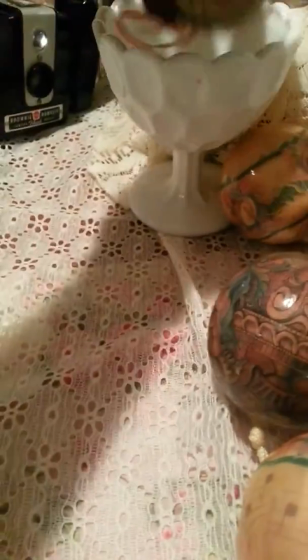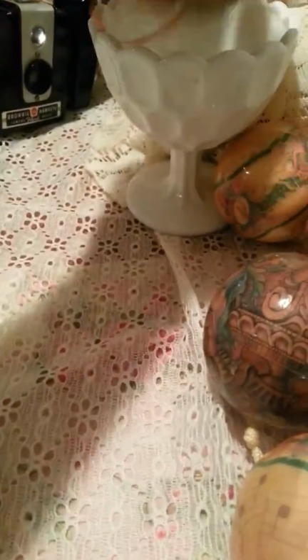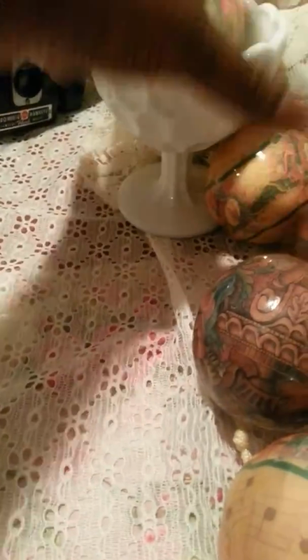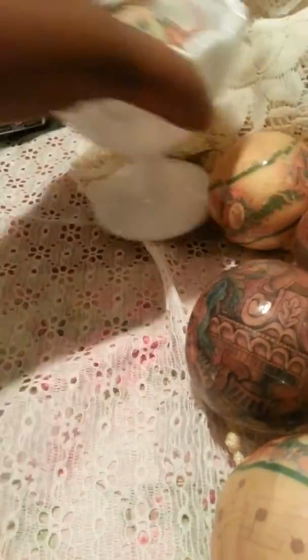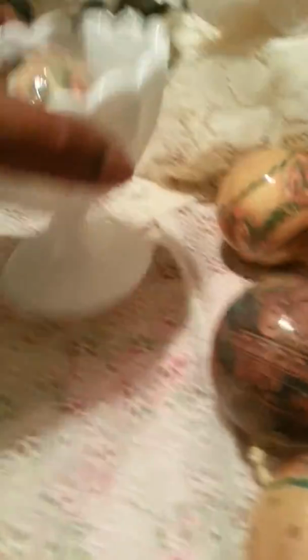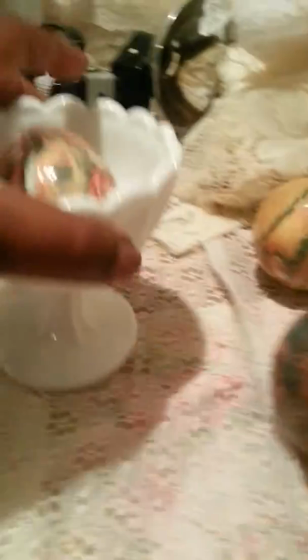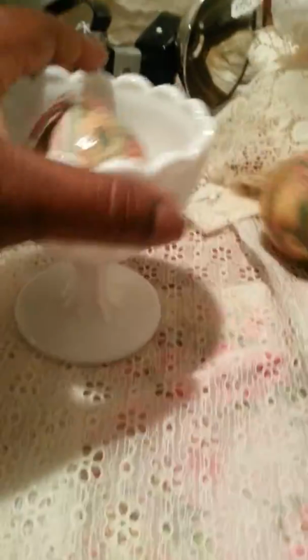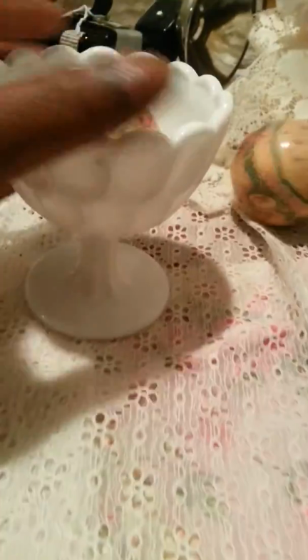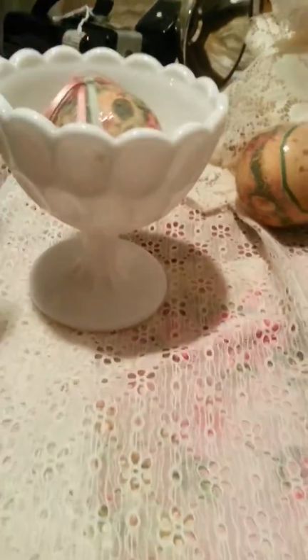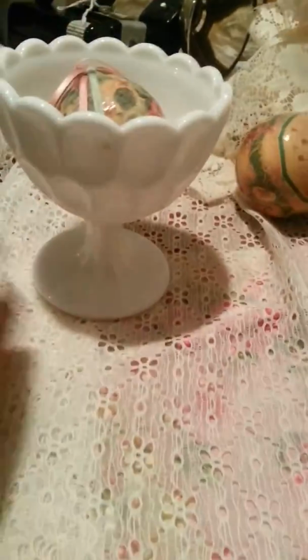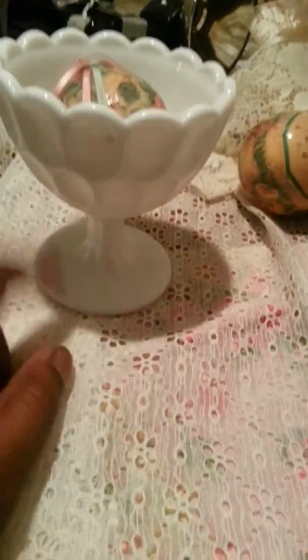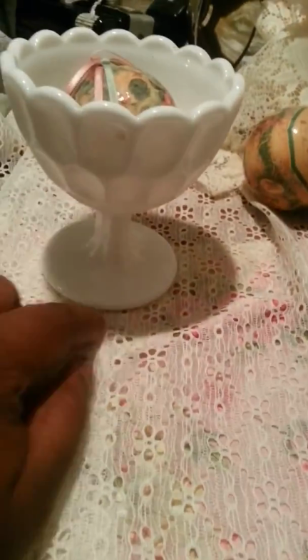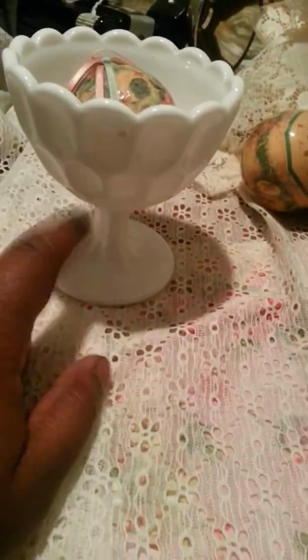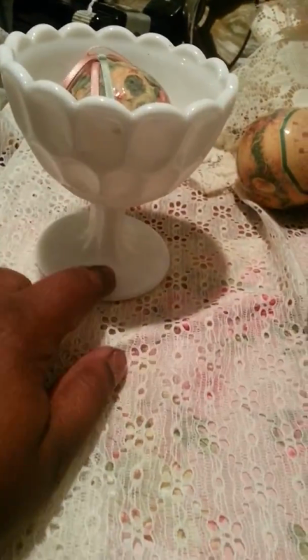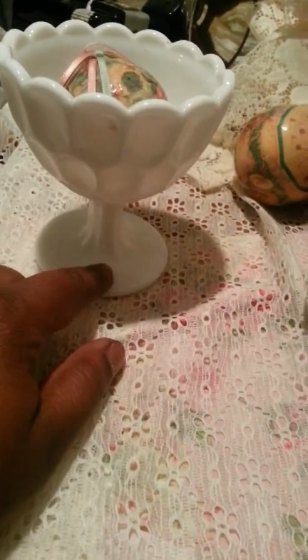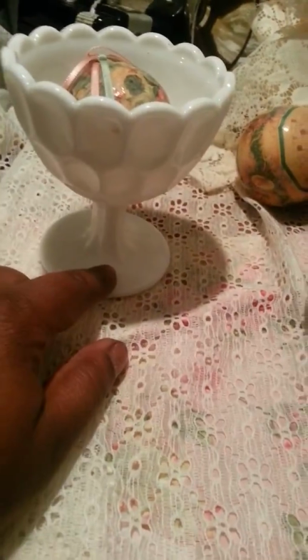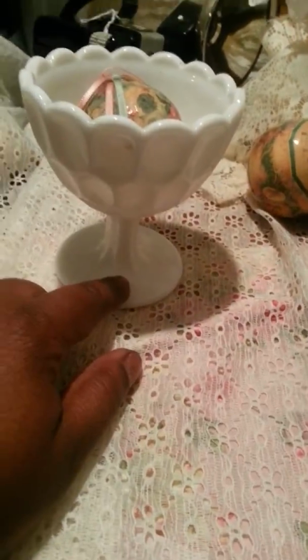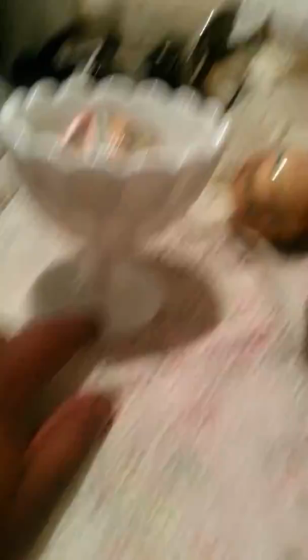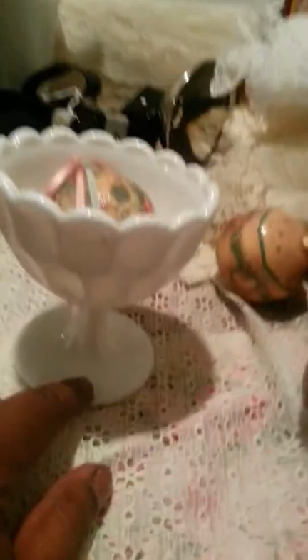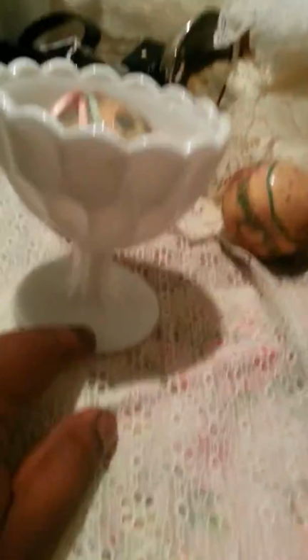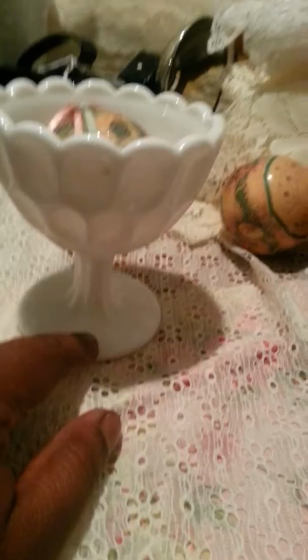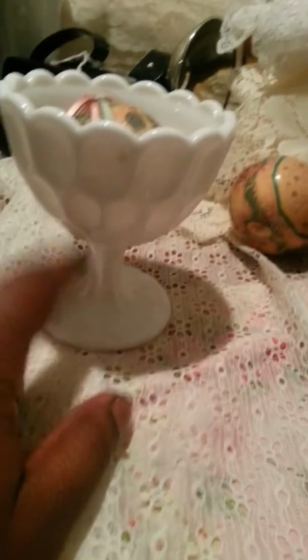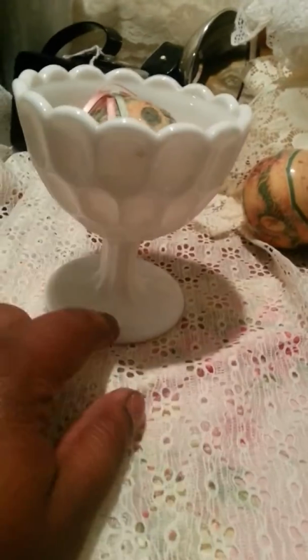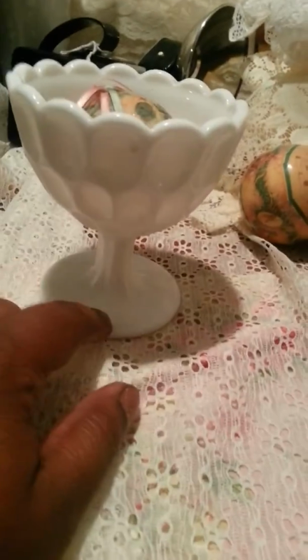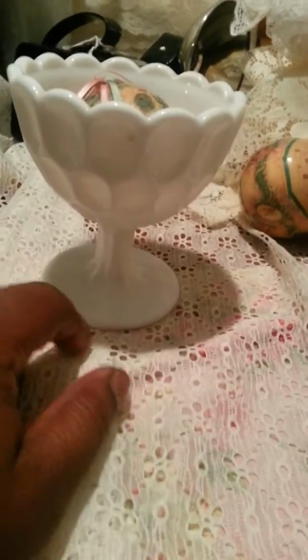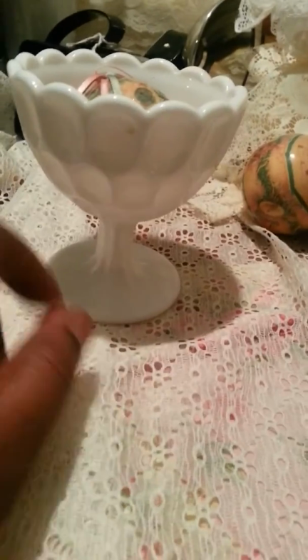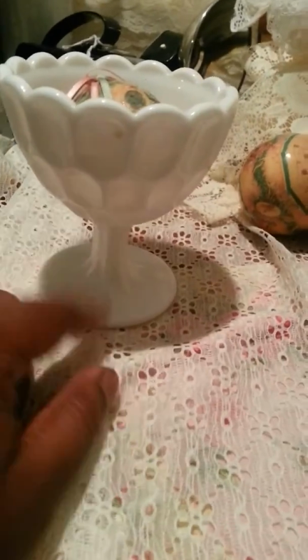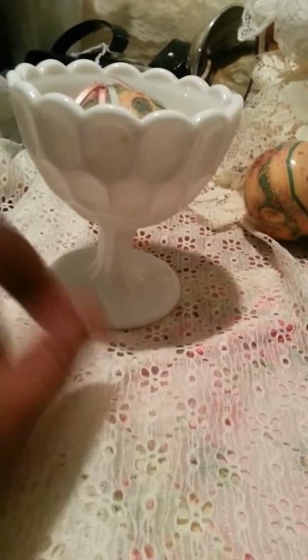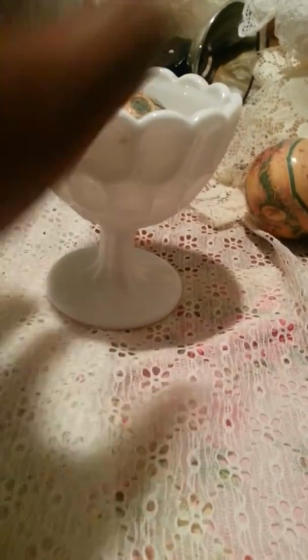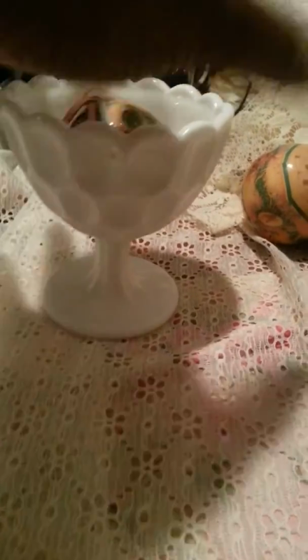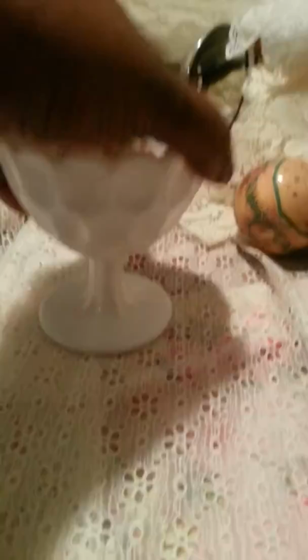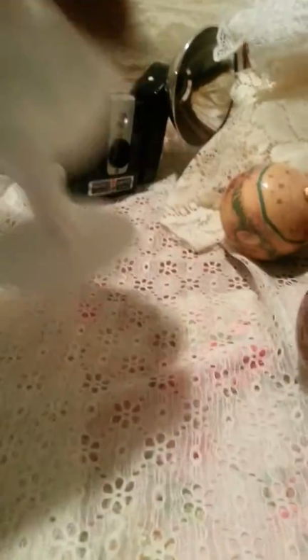I ended up finding this little glass note thing, and this is going to go in my booth after I clean it up a bit.